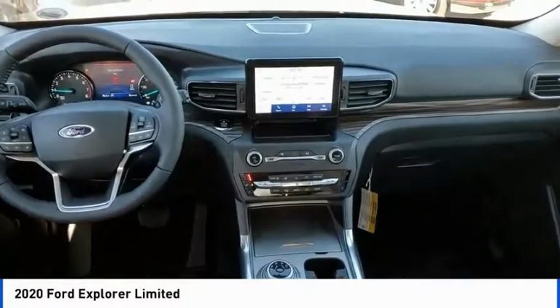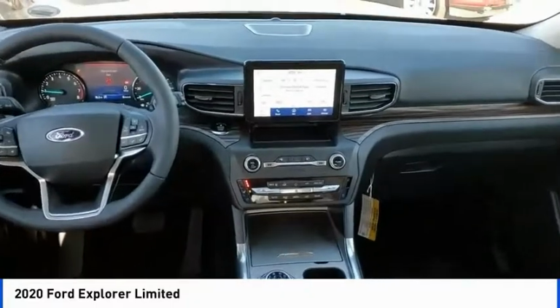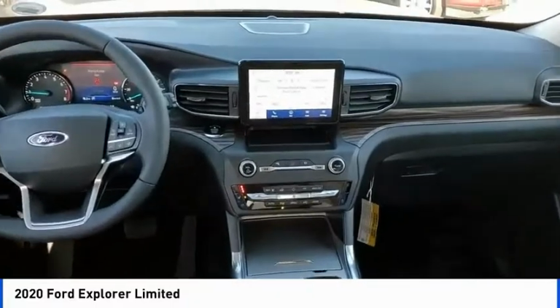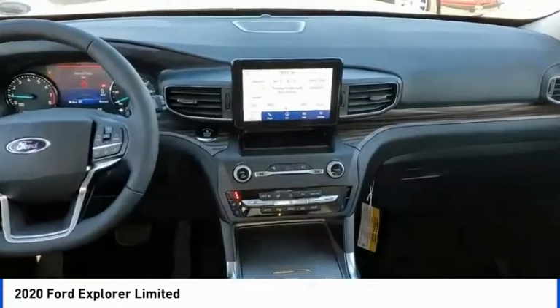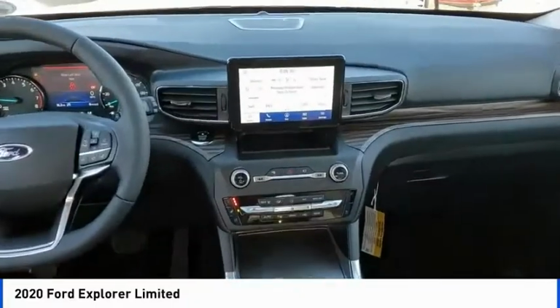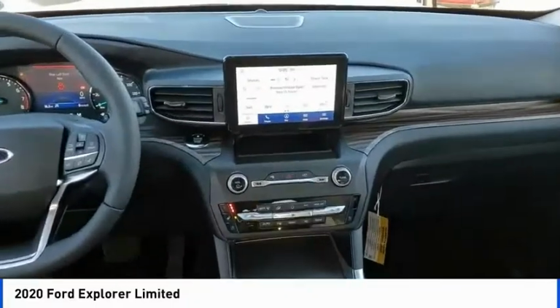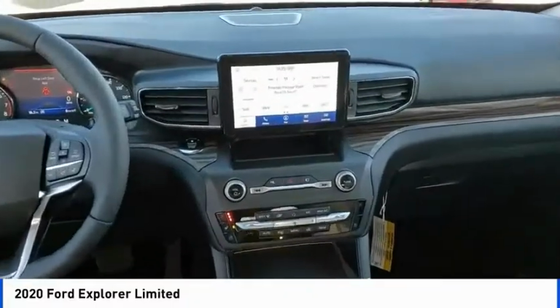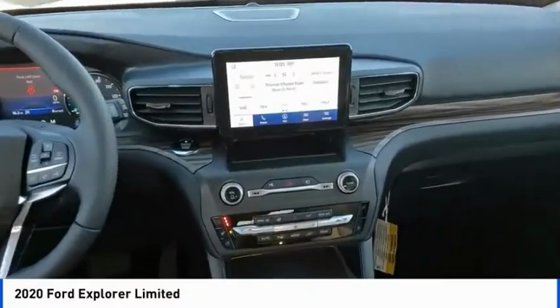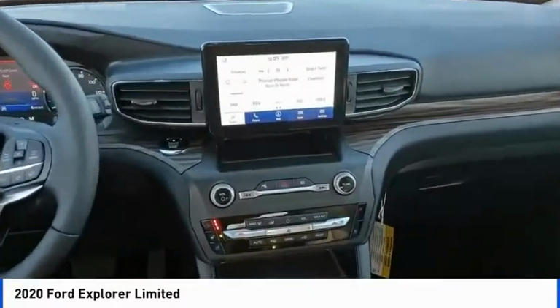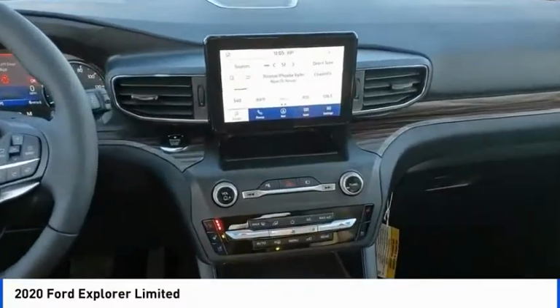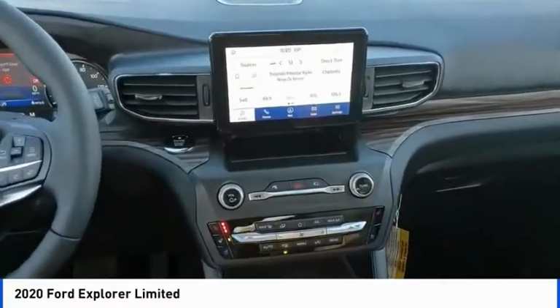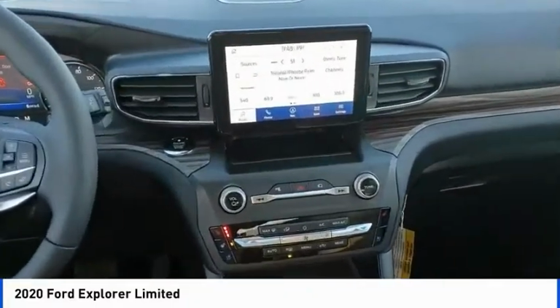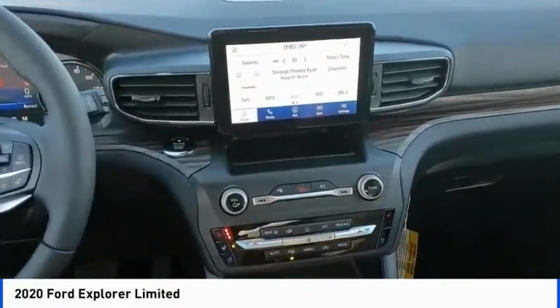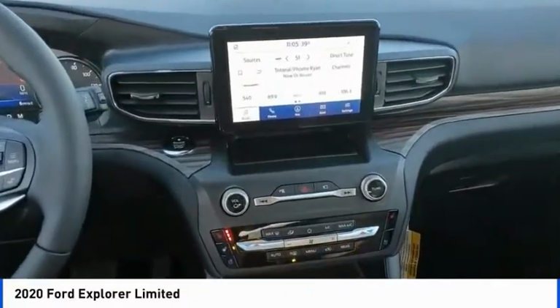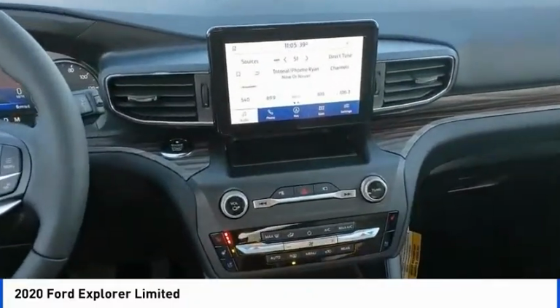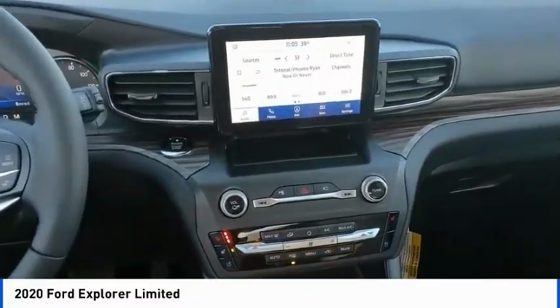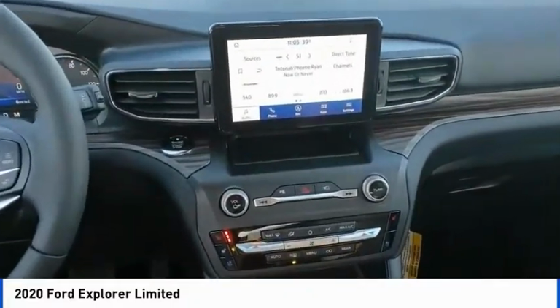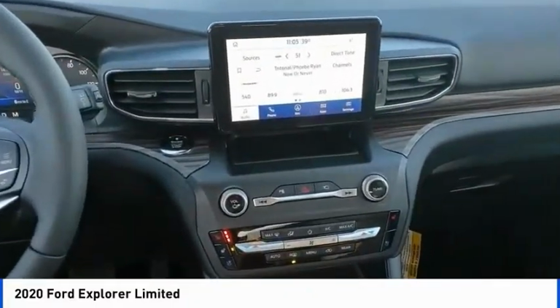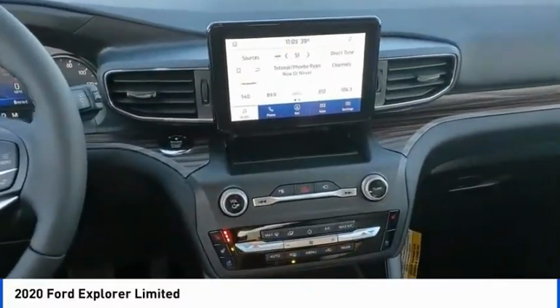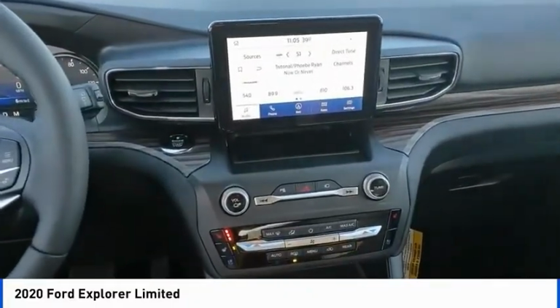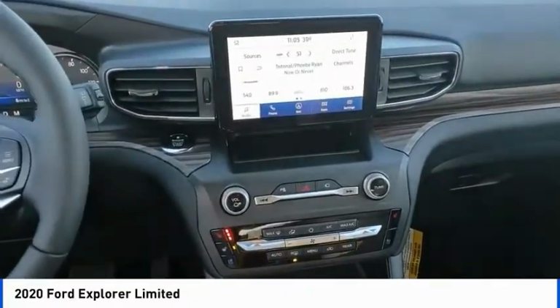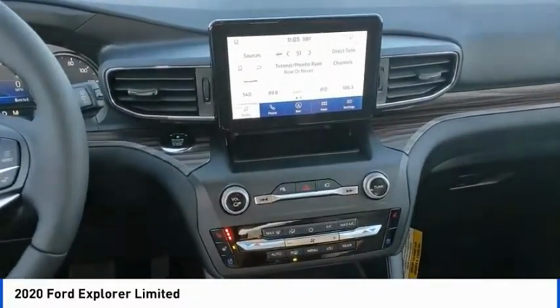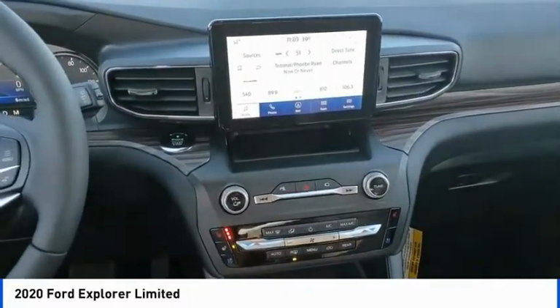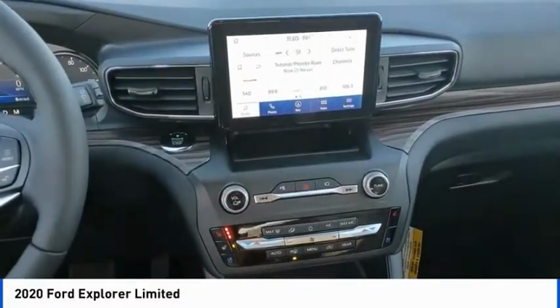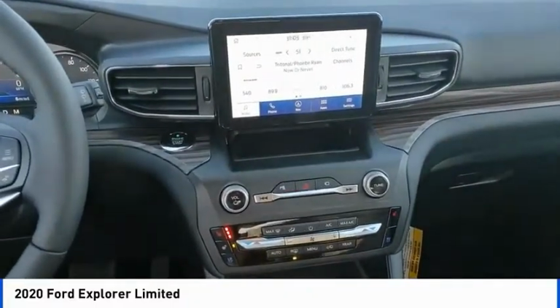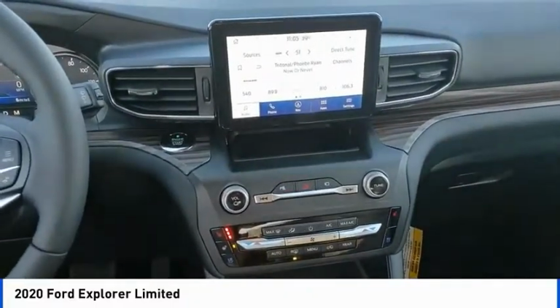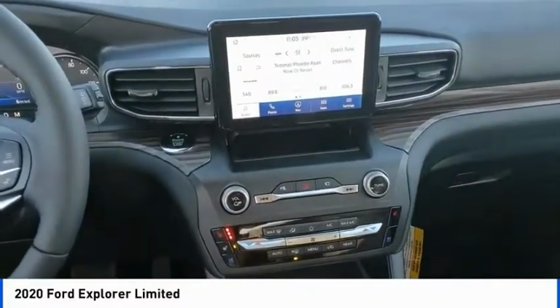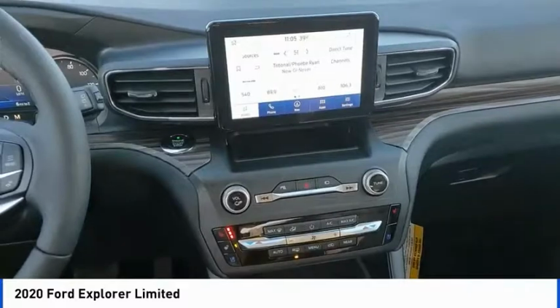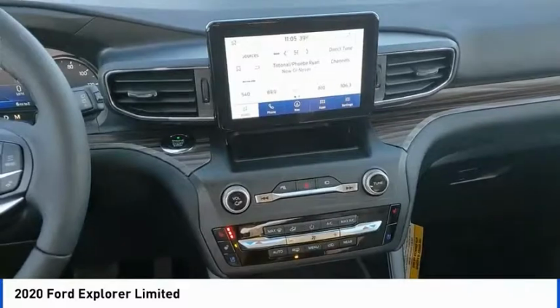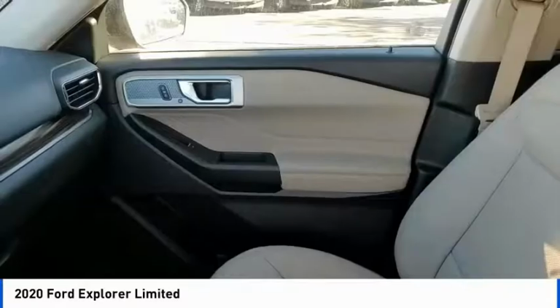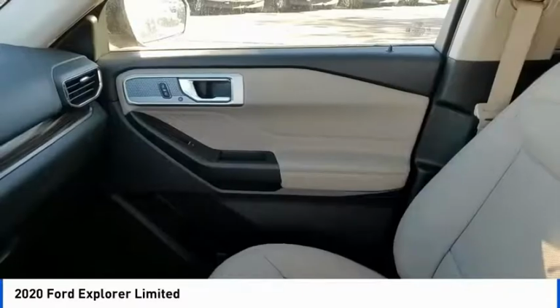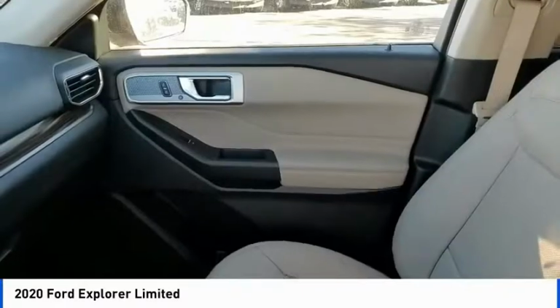Four-wheel disc brakes. Drive away with a great deal on this vehicle. Call or stop in today.